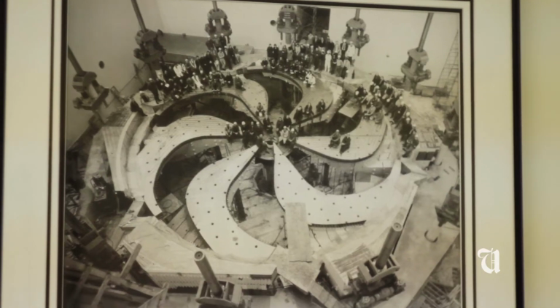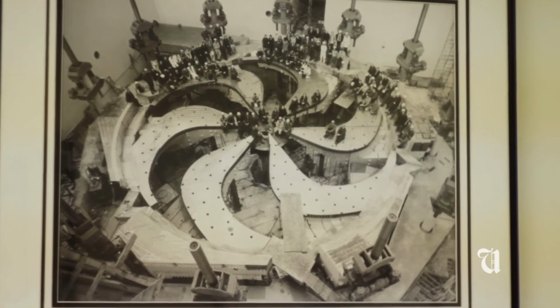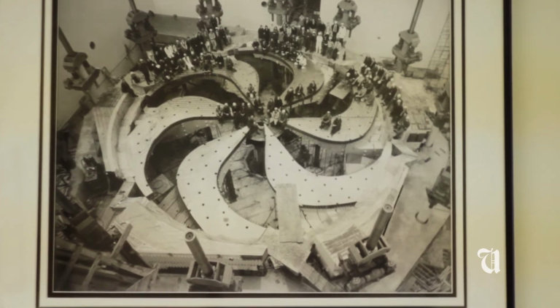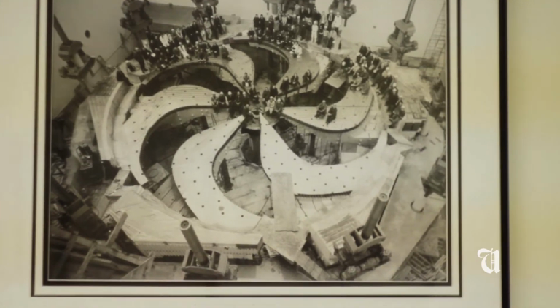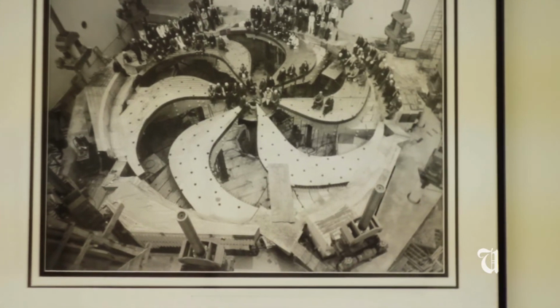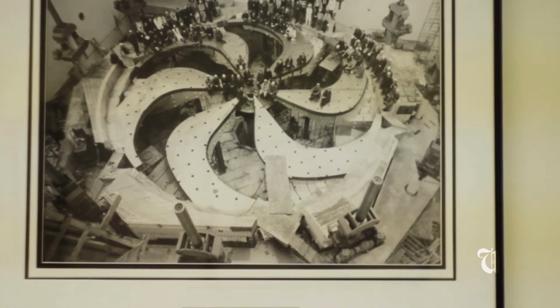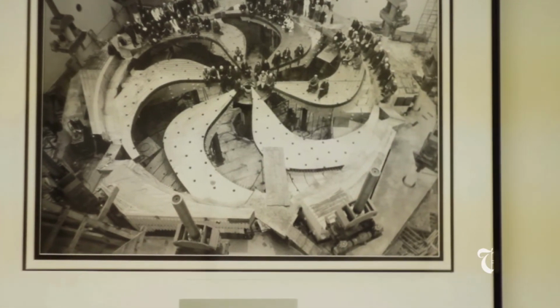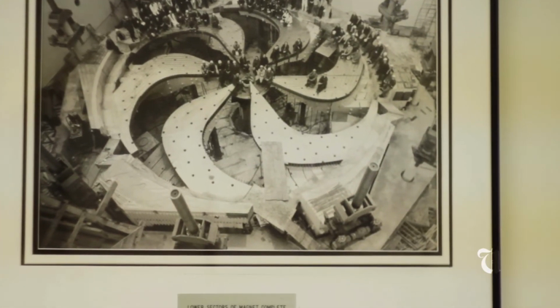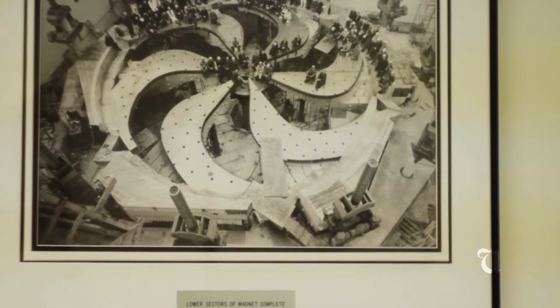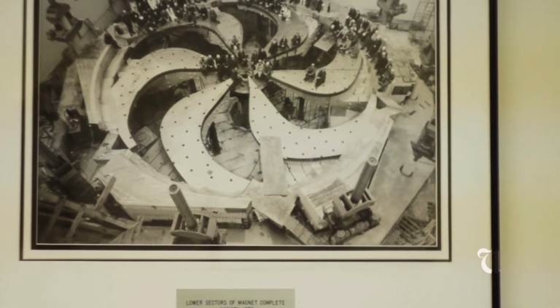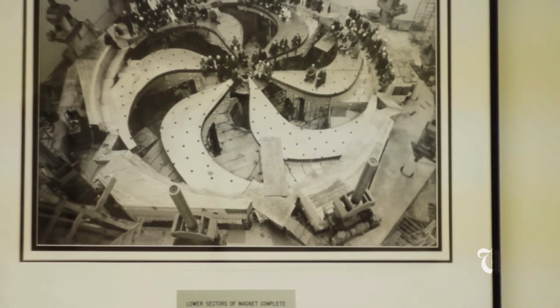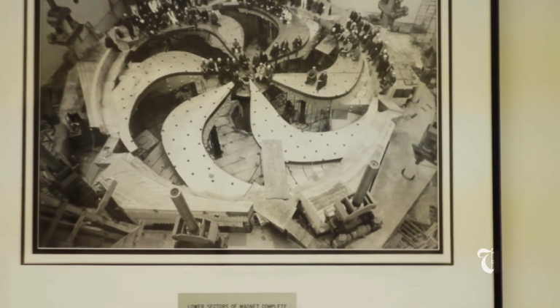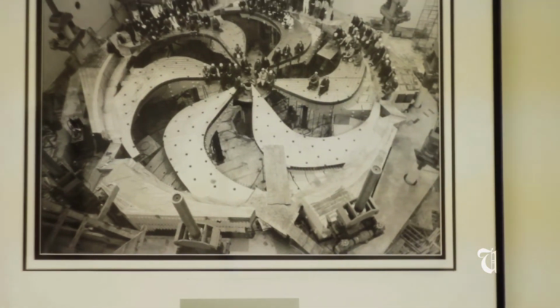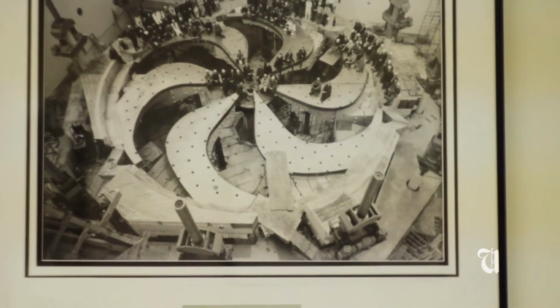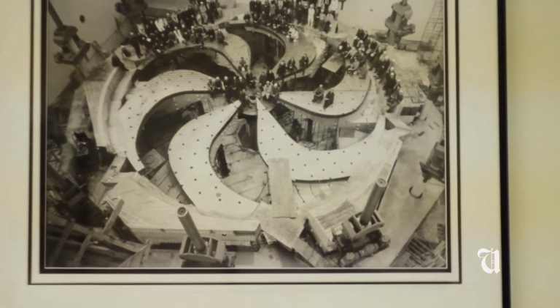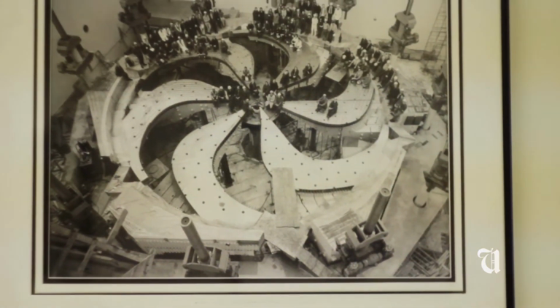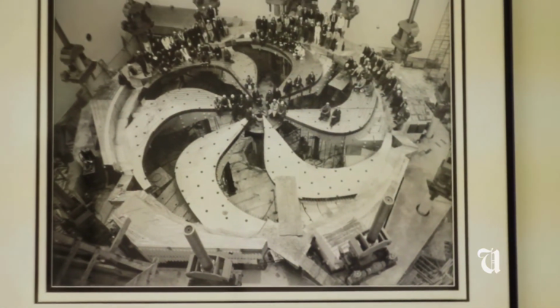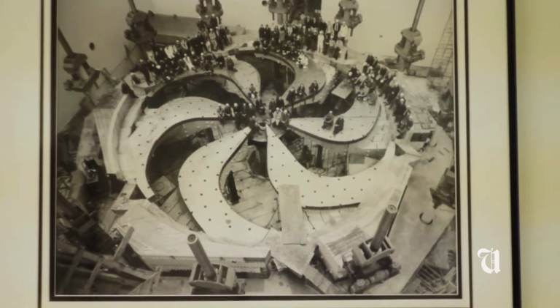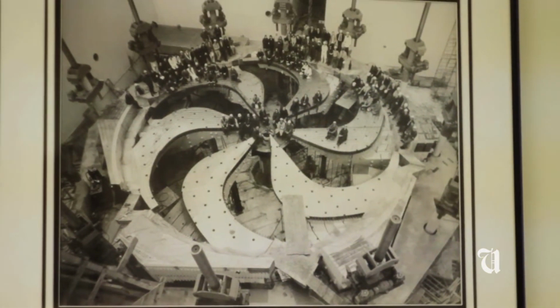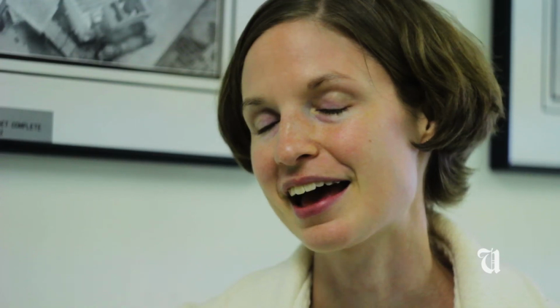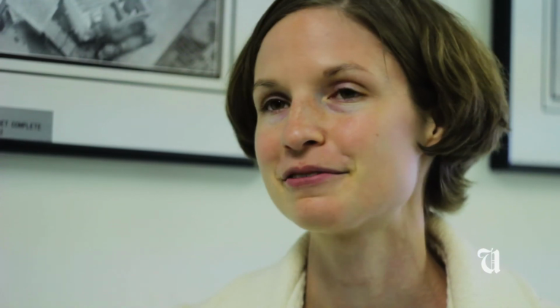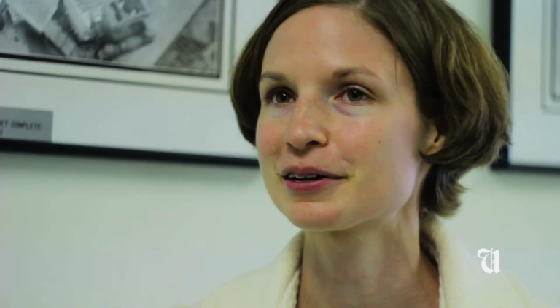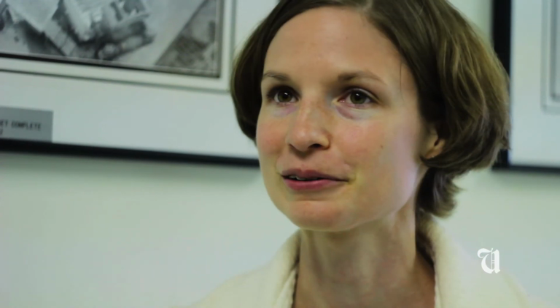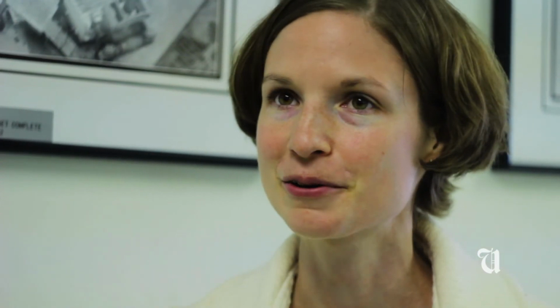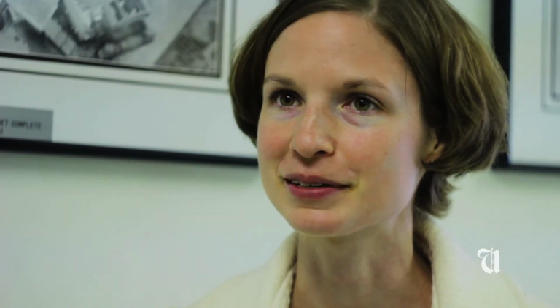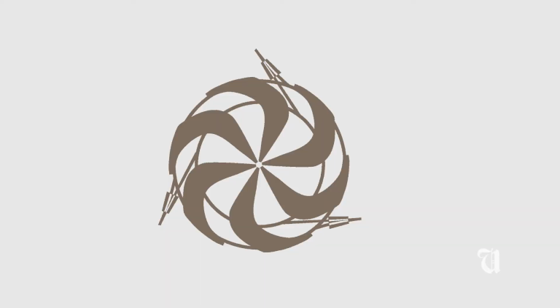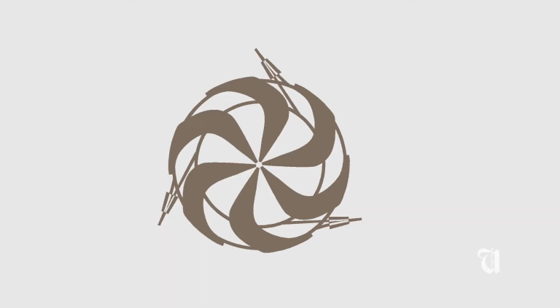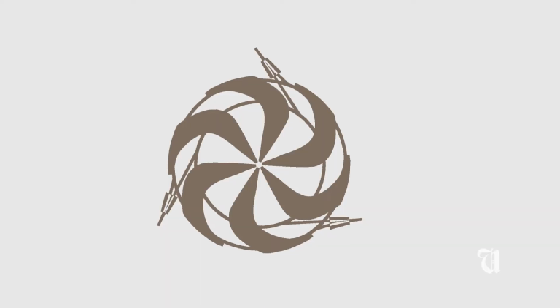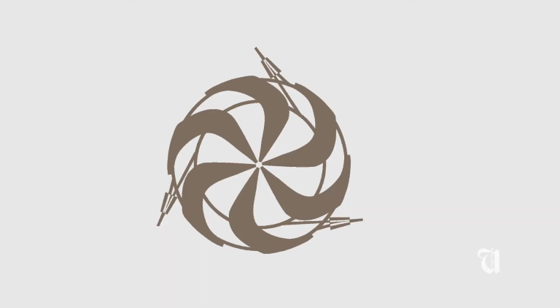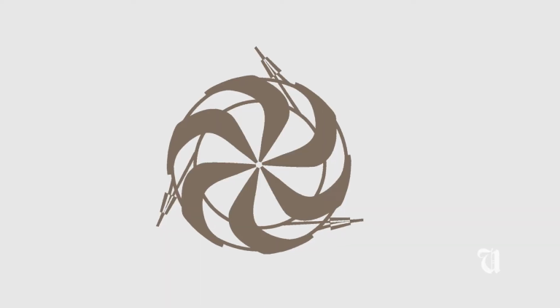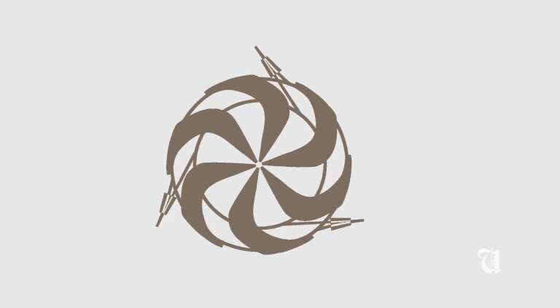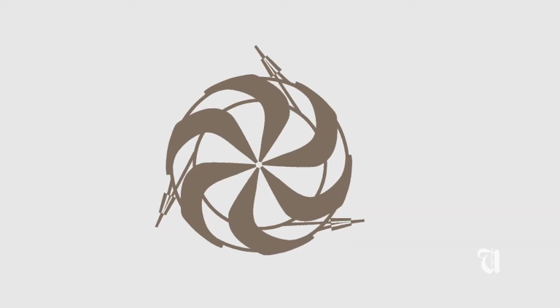As you can see behind me, the cyclotron has a really interesting shape, and if you look at our logo, that's actually the inspiration for it.